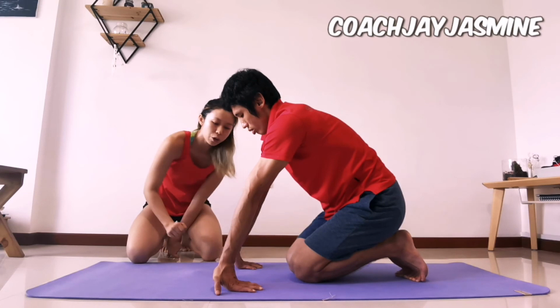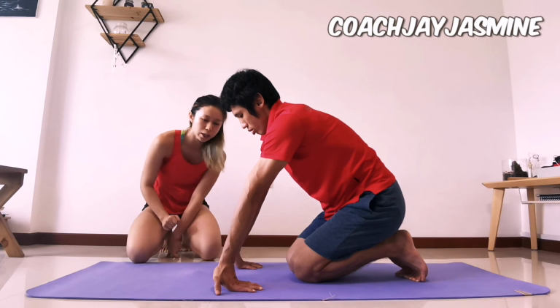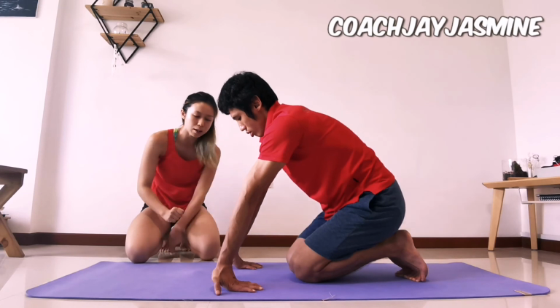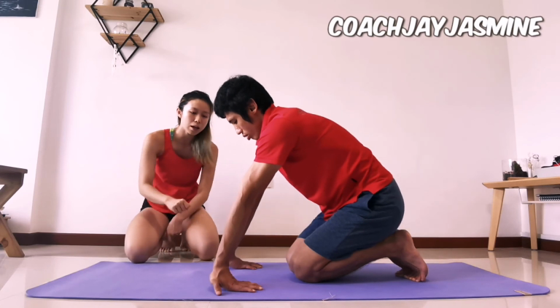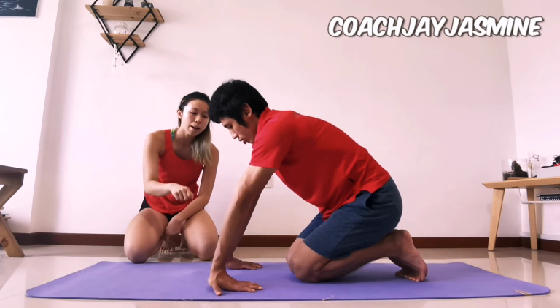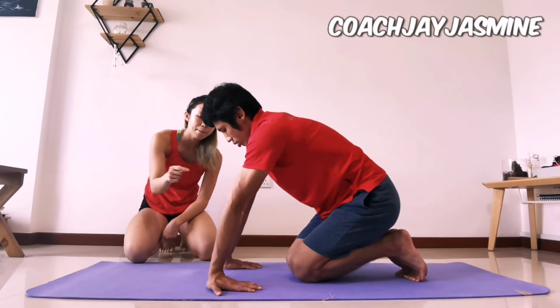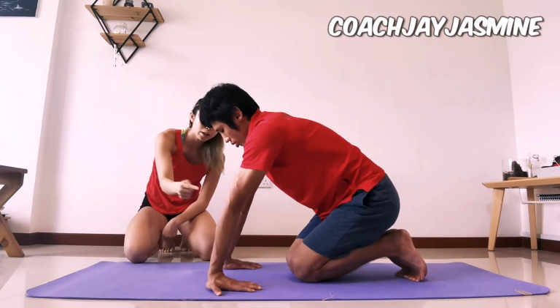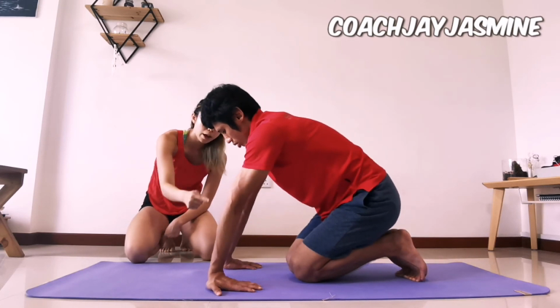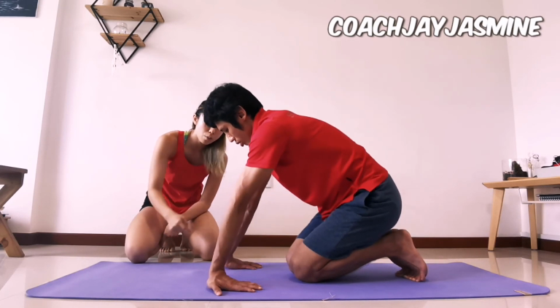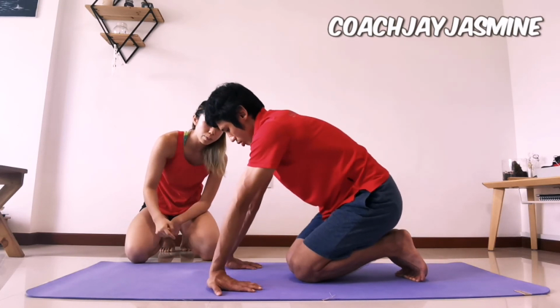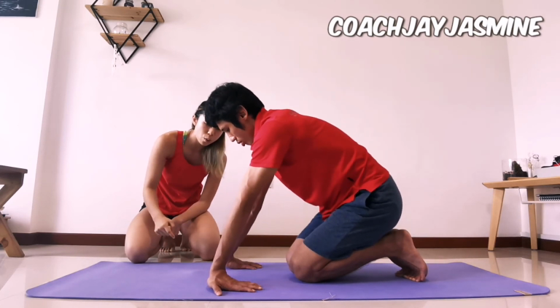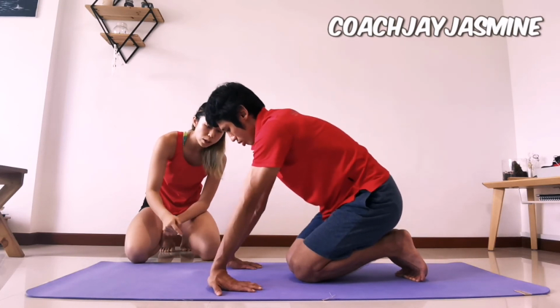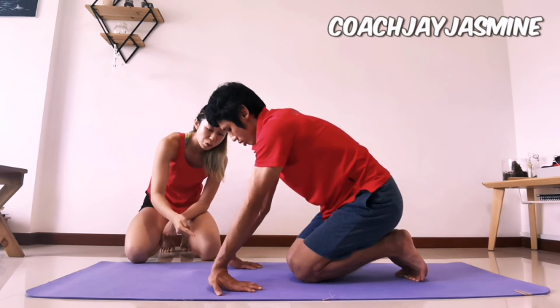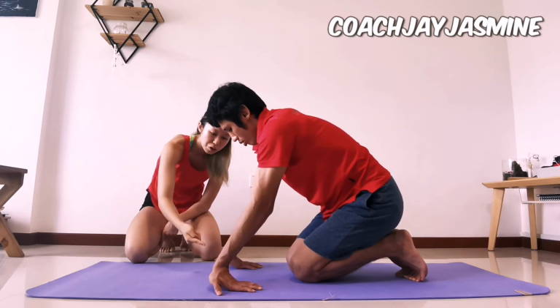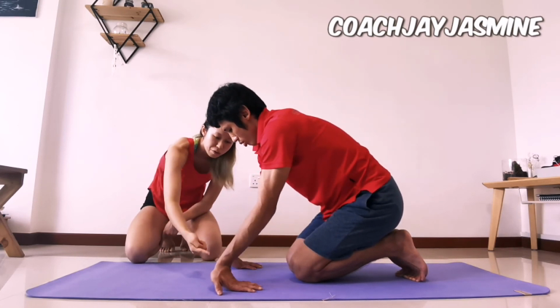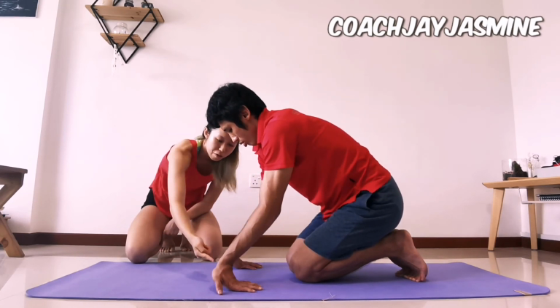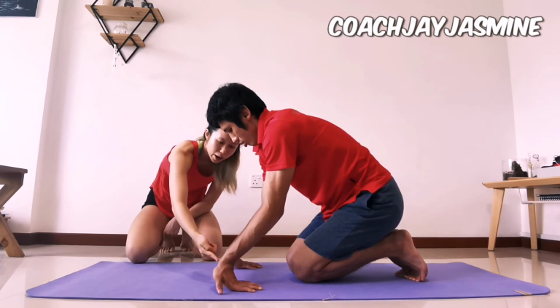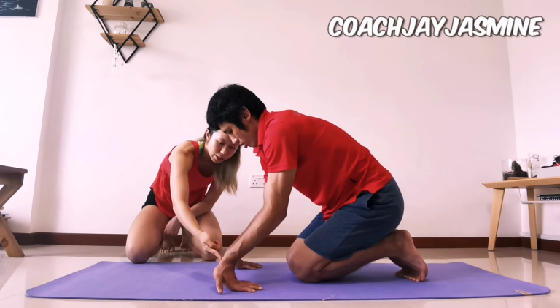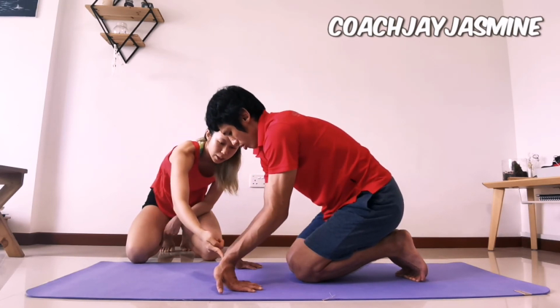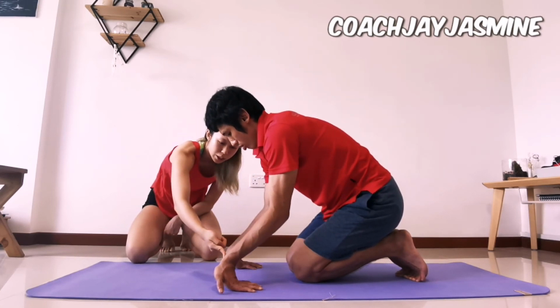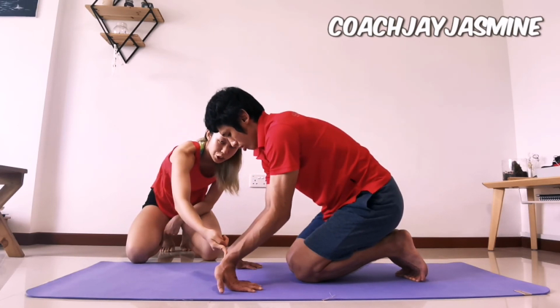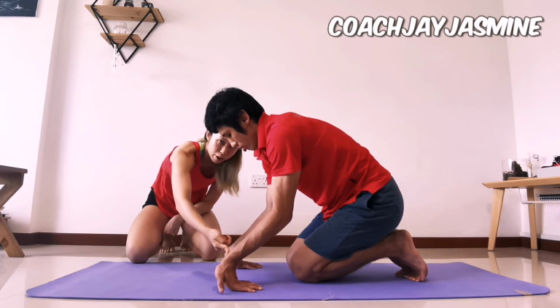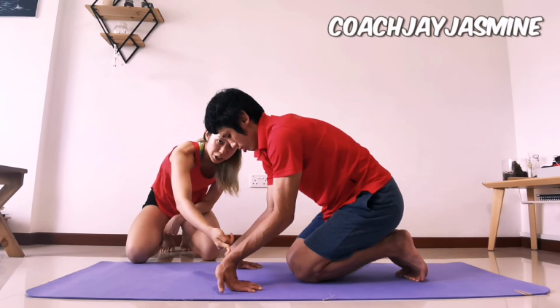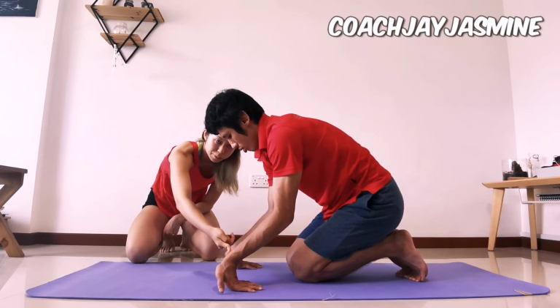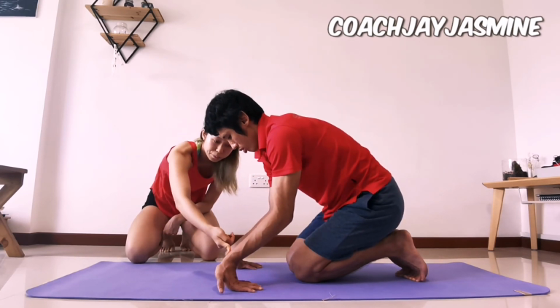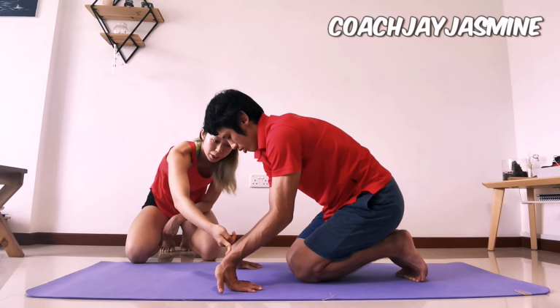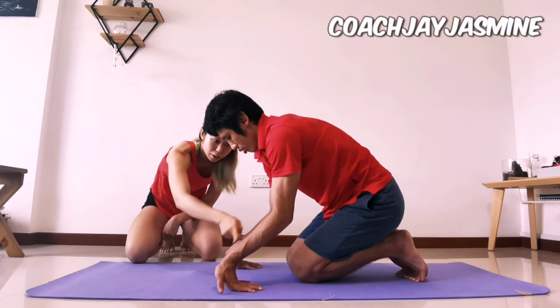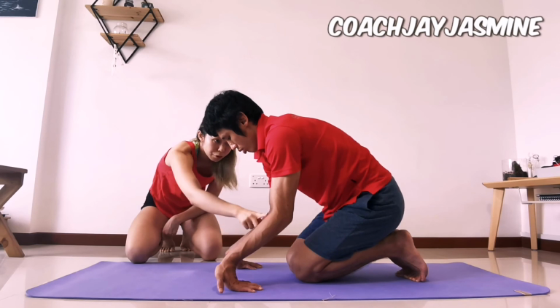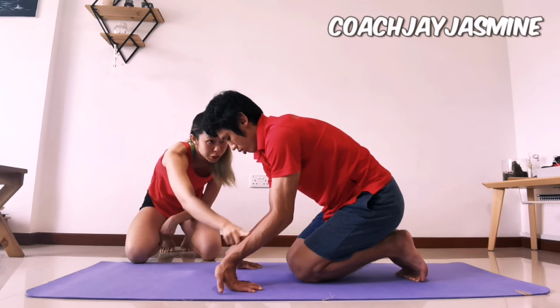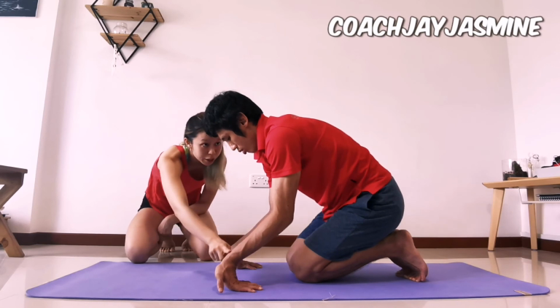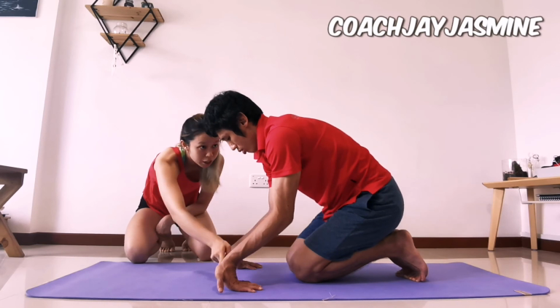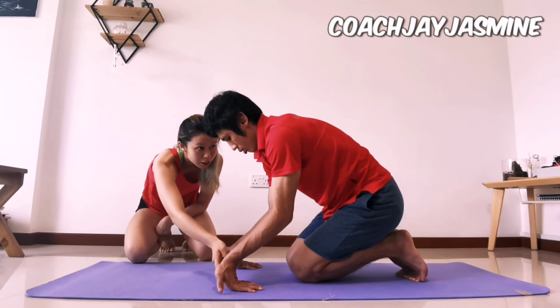Let's show again. Bend the elbows backwards to create the stretch. Can you feel the stretch here?